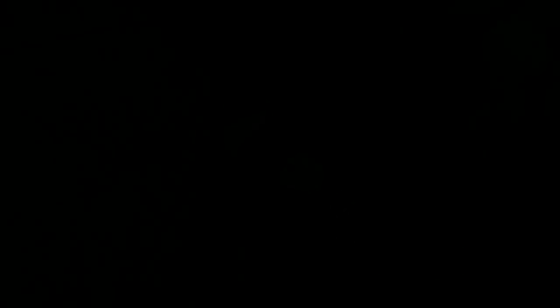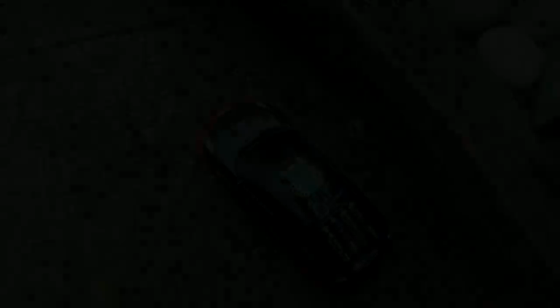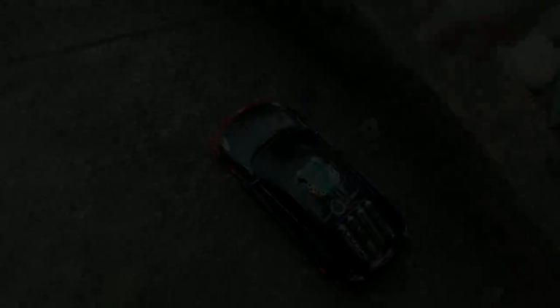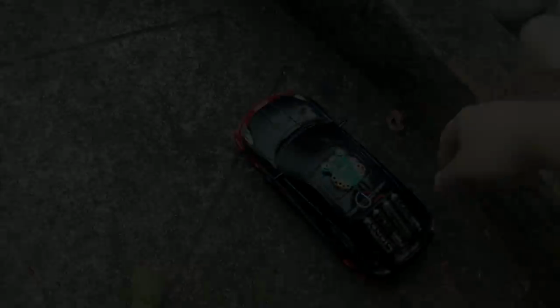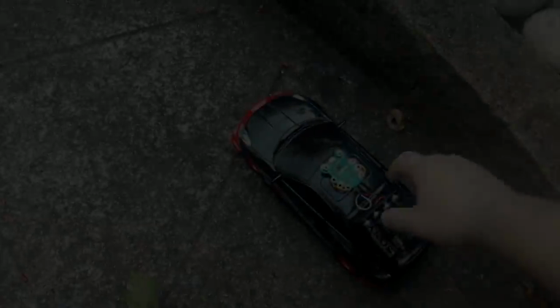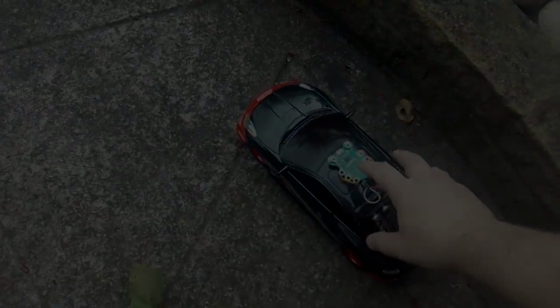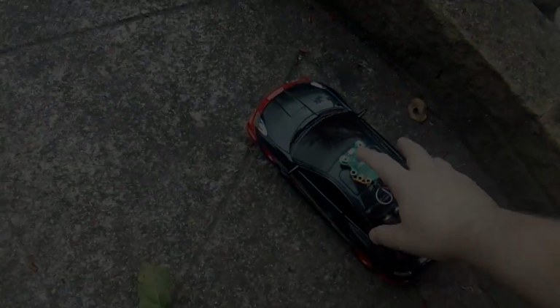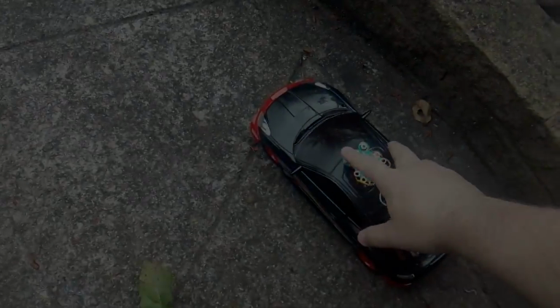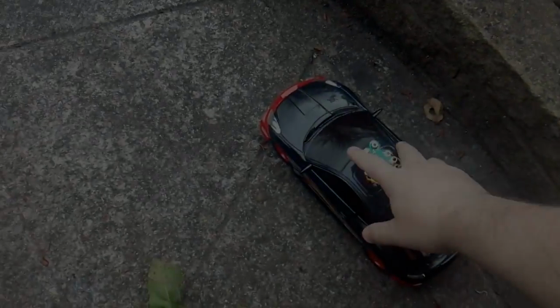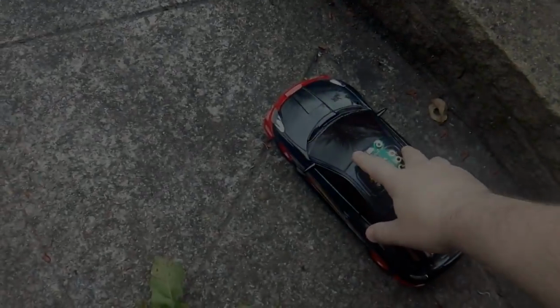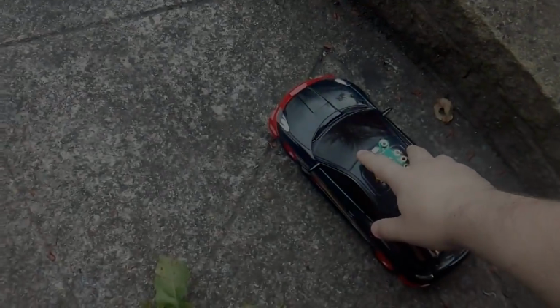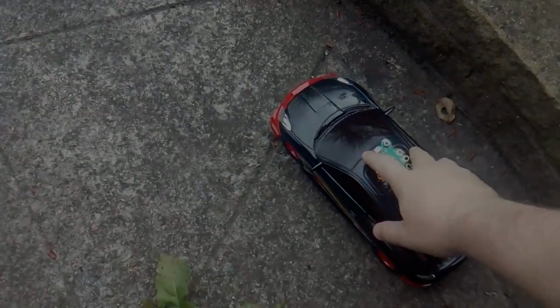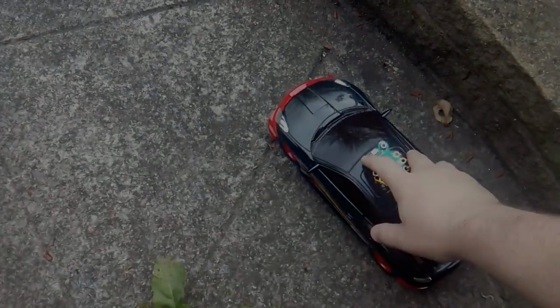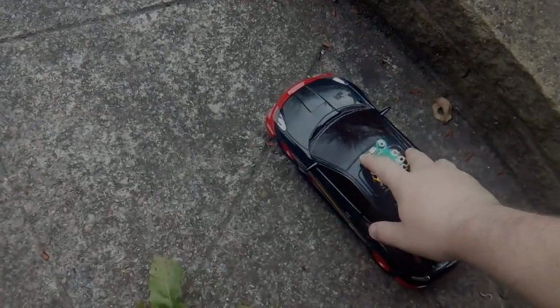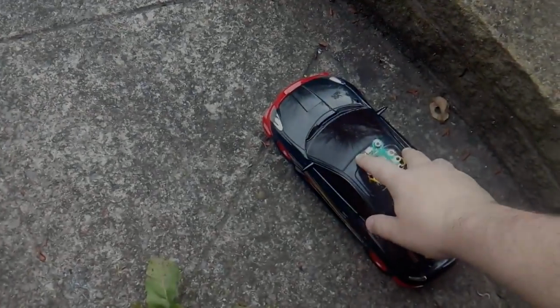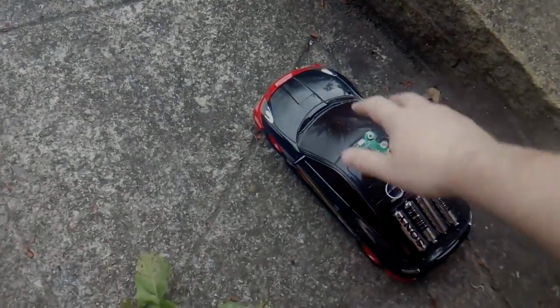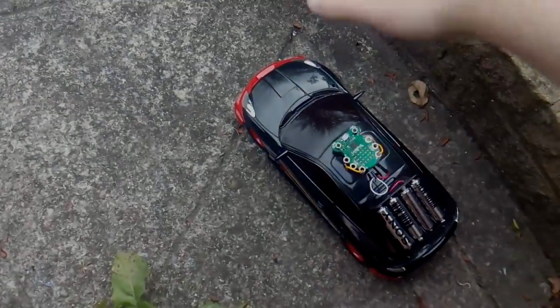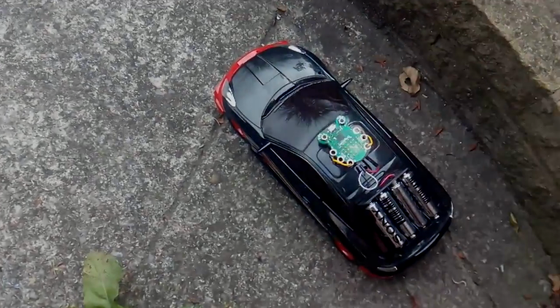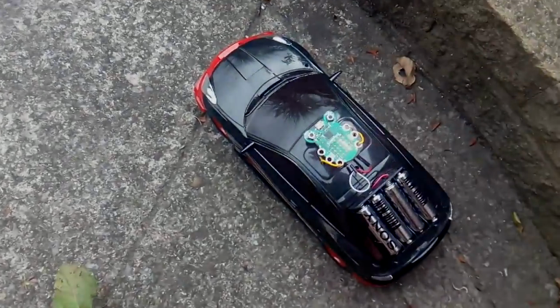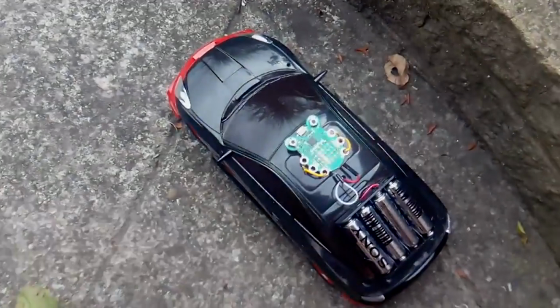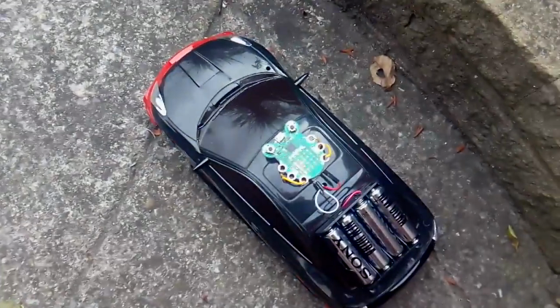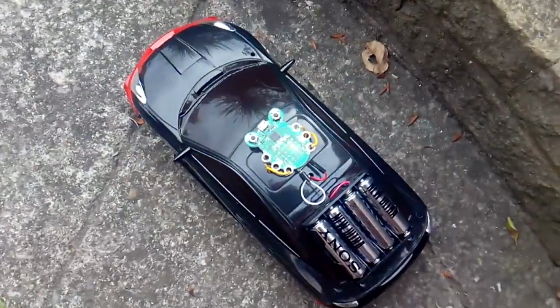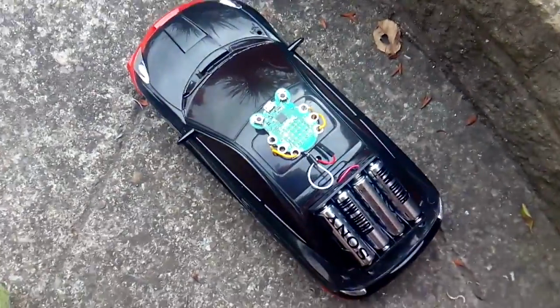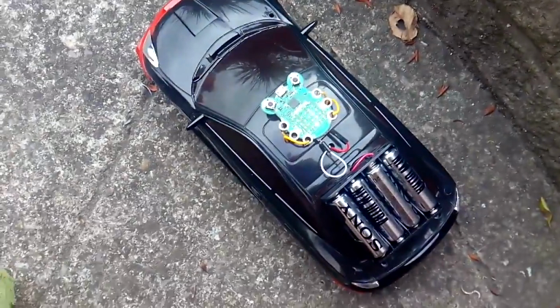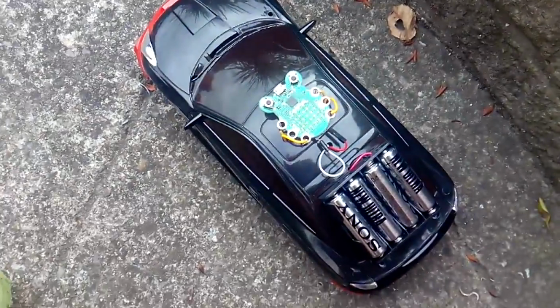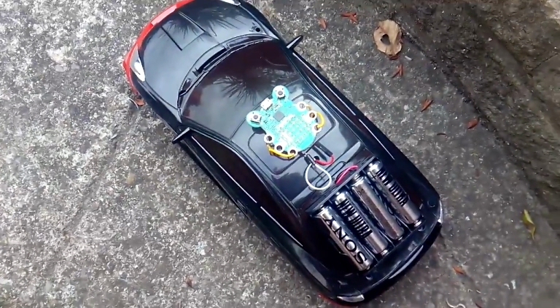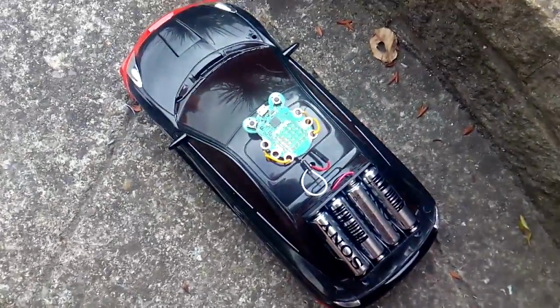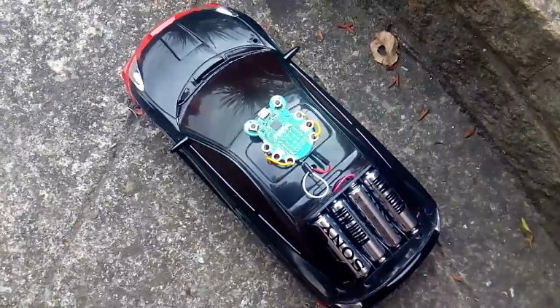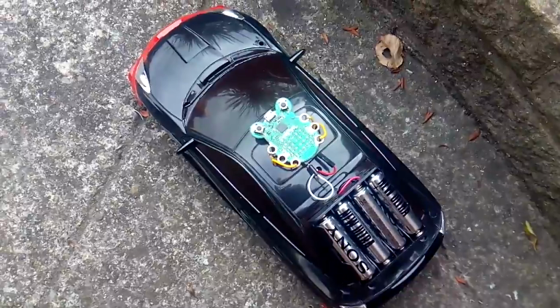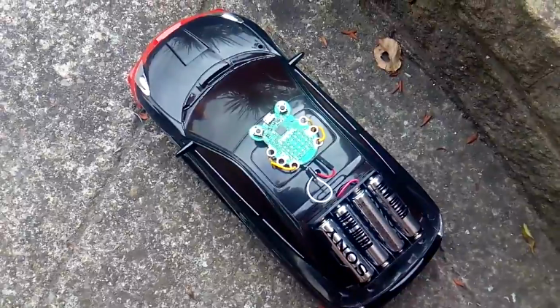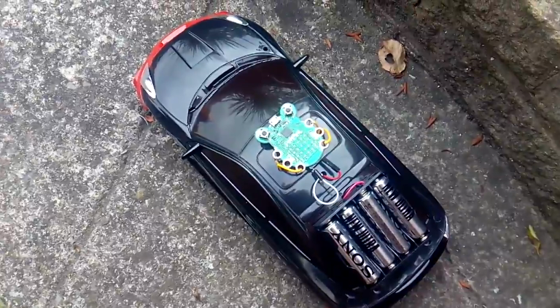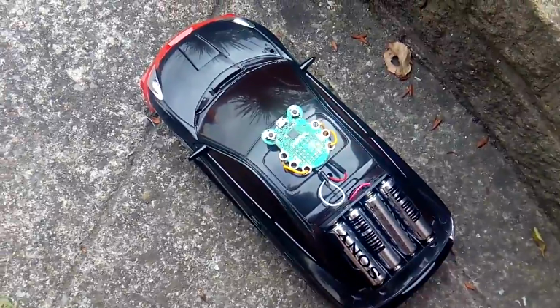Here we see the code bug robot — it's all plugged in, ready to go. We've pressed the A button and it's saying brum brum.